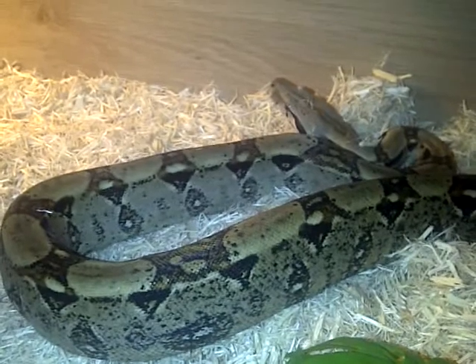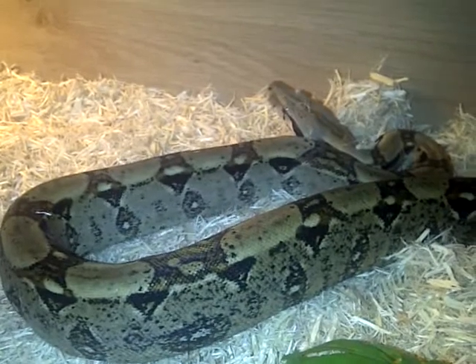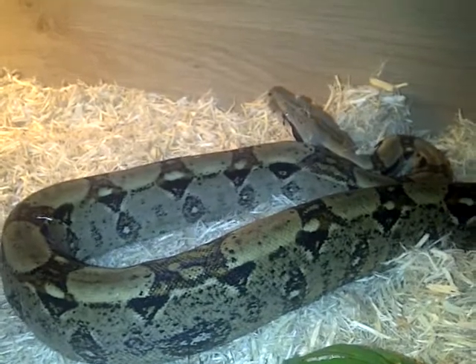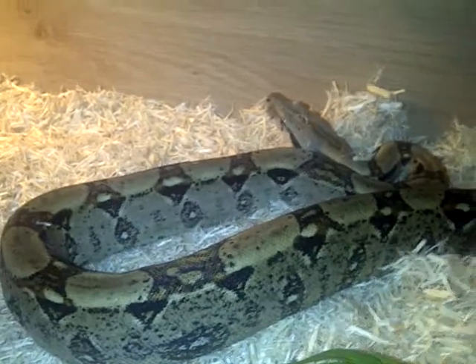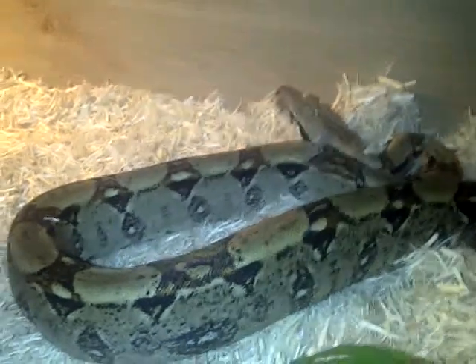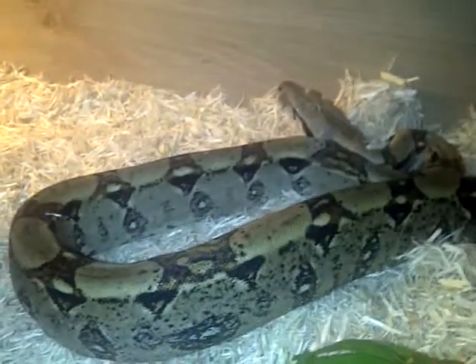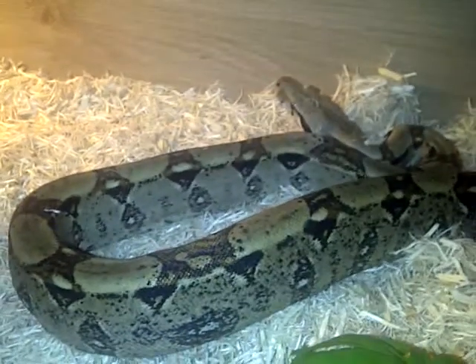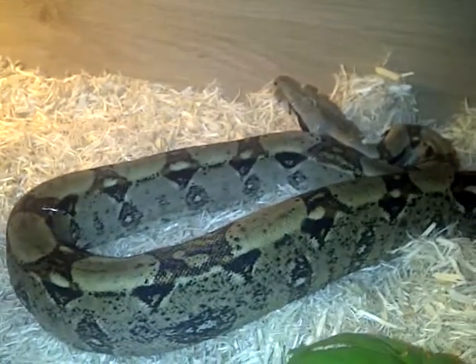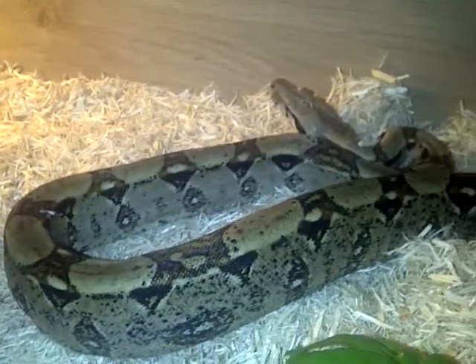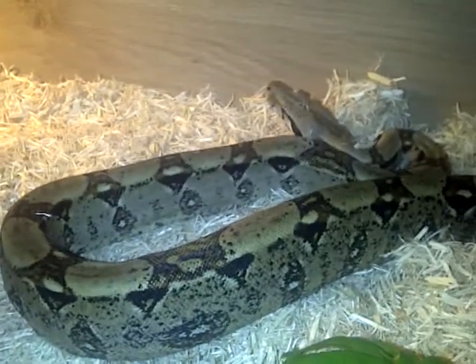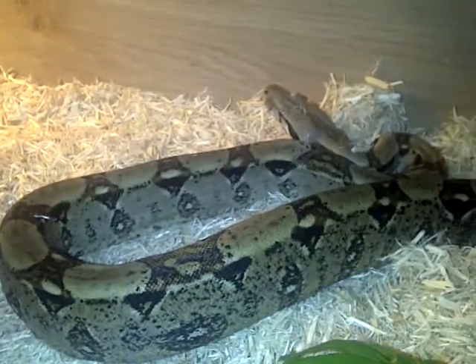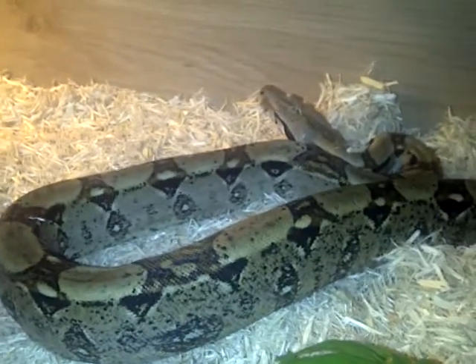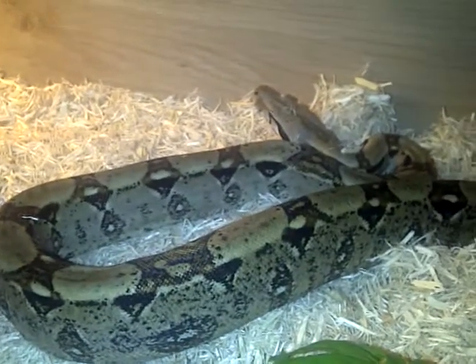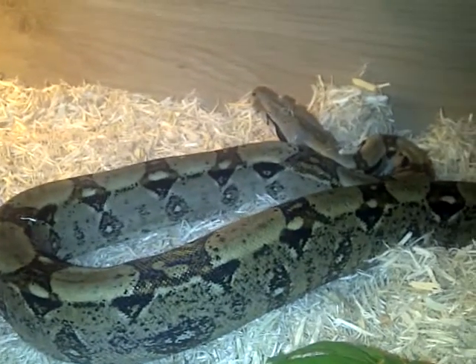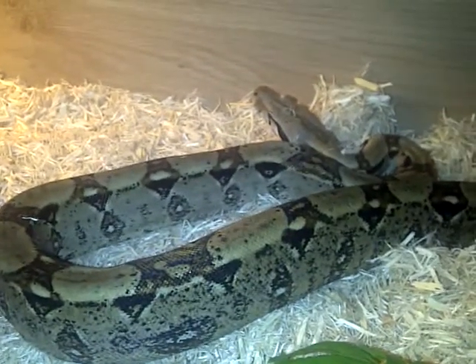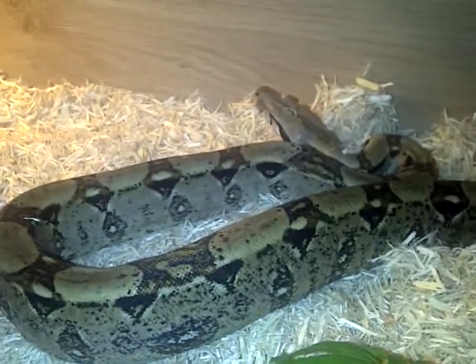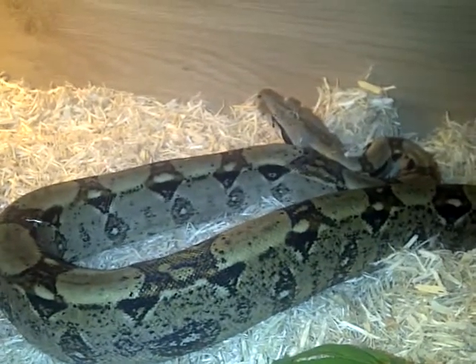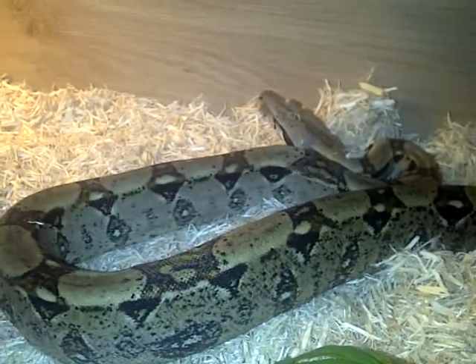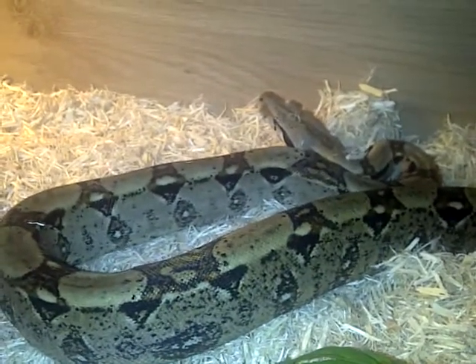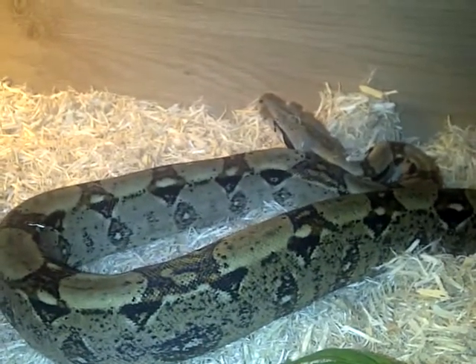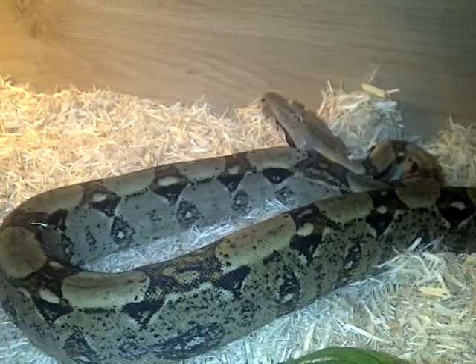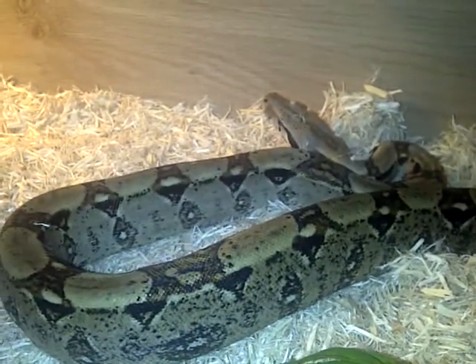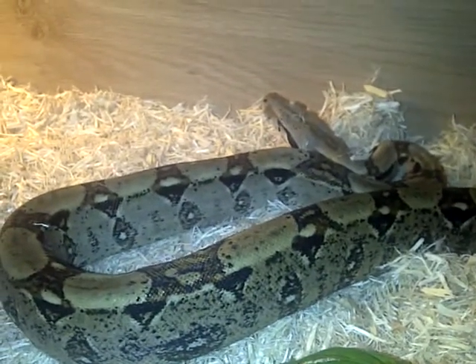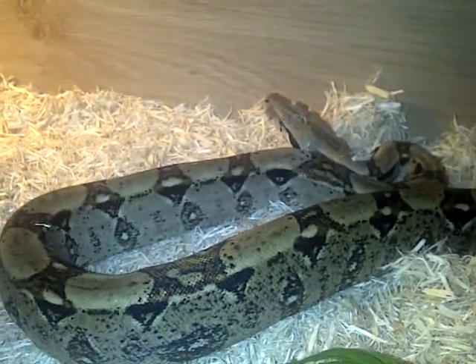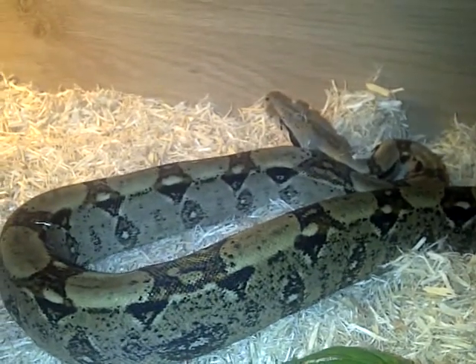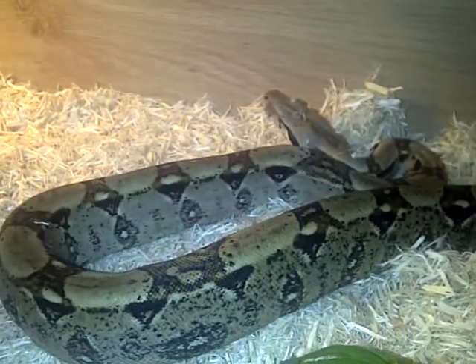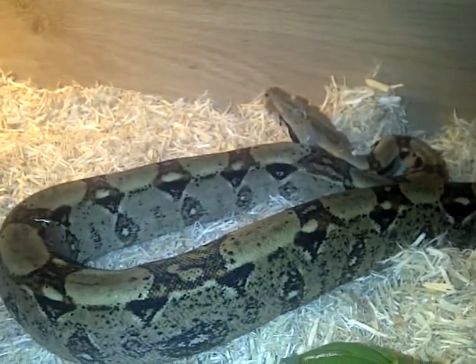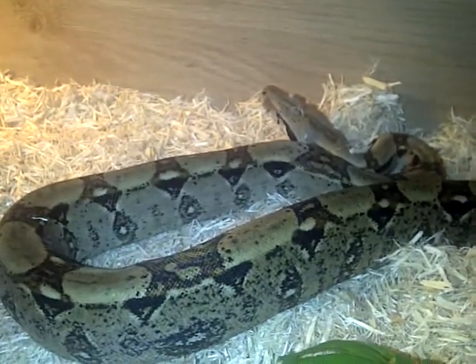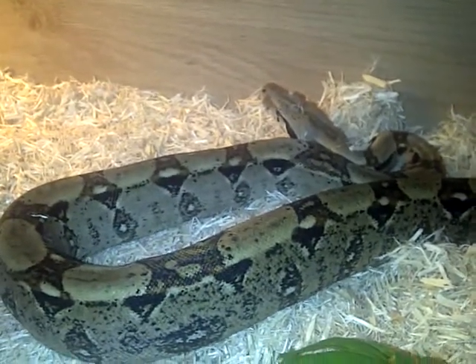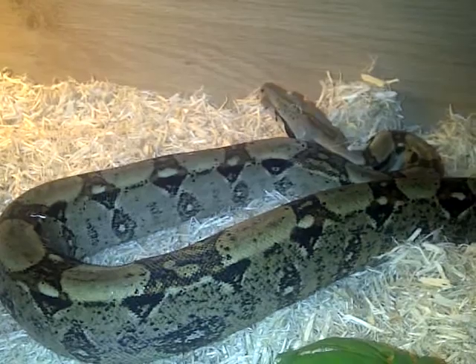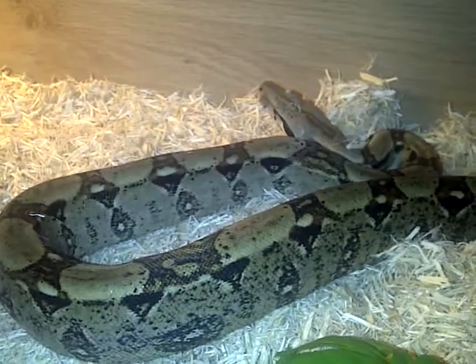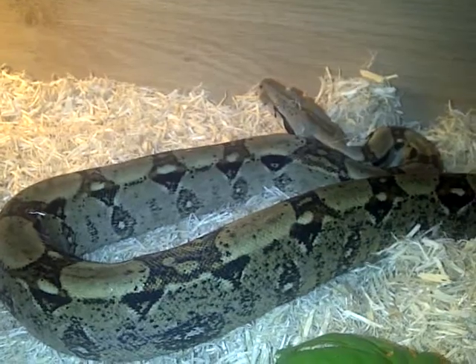He's a very nice snake that we've added to the collection. The next video will be of his father, a proven red tail.